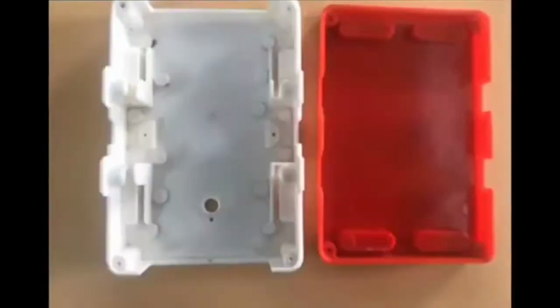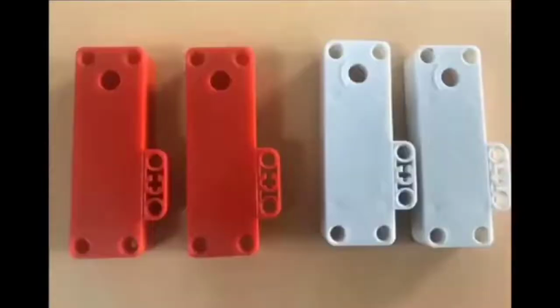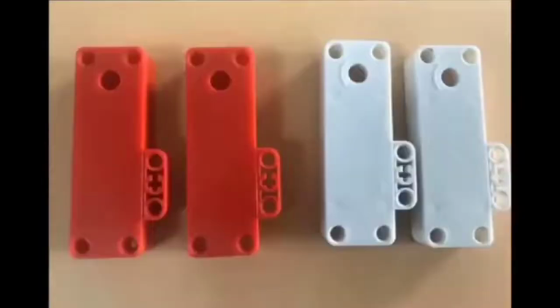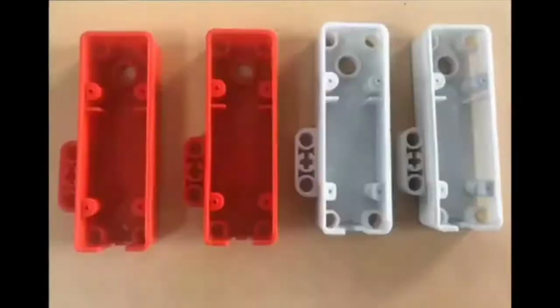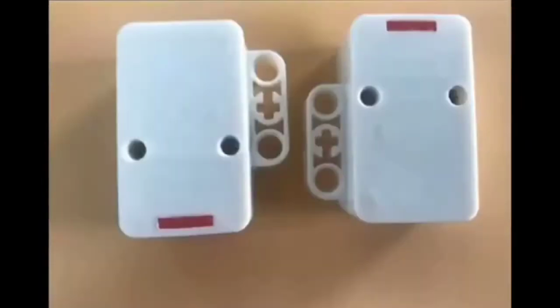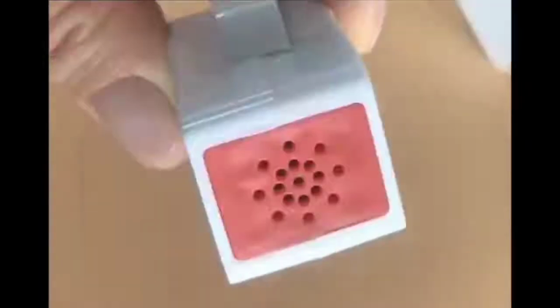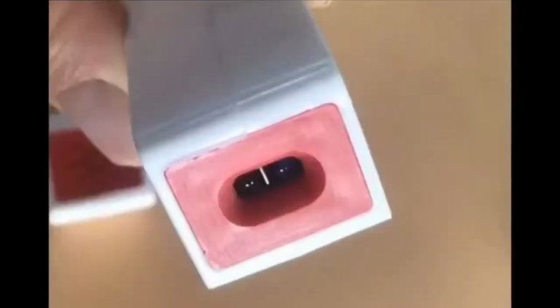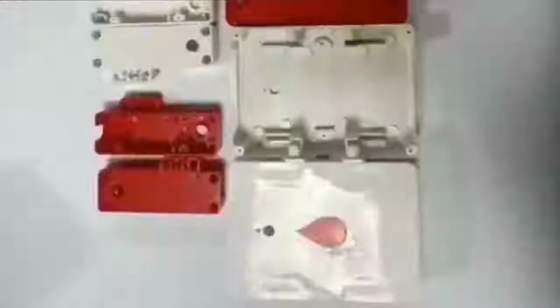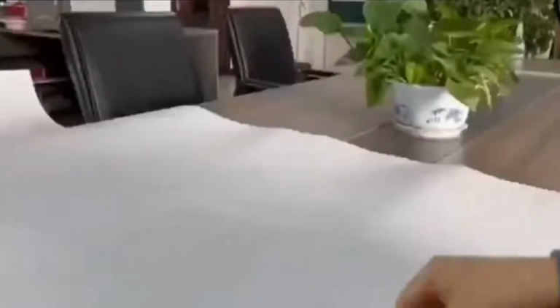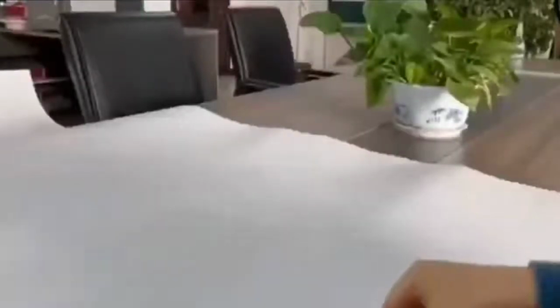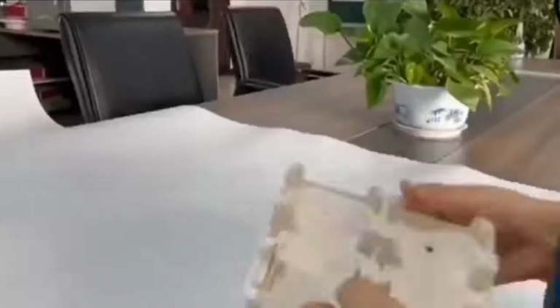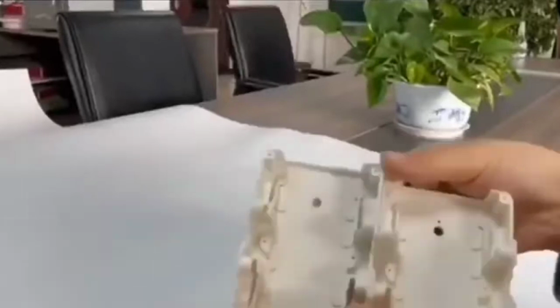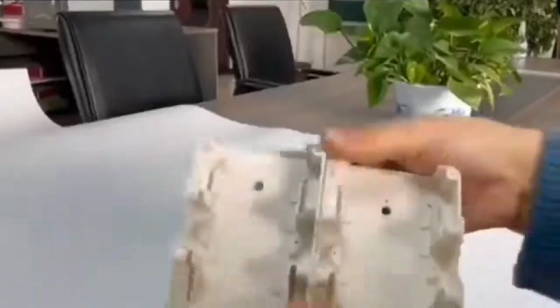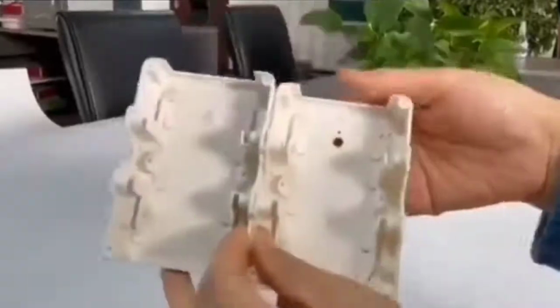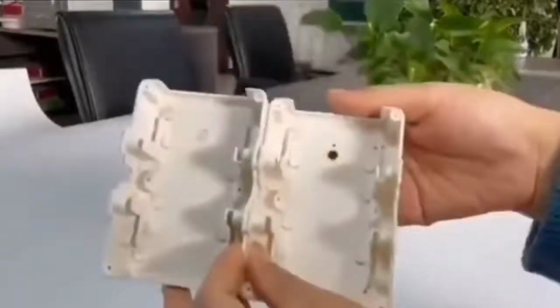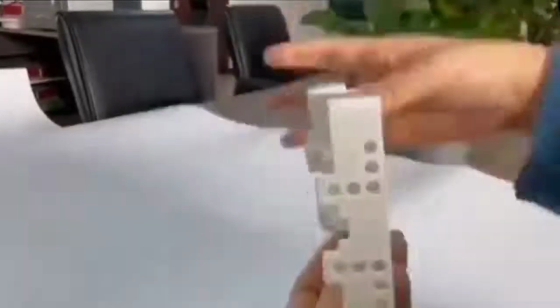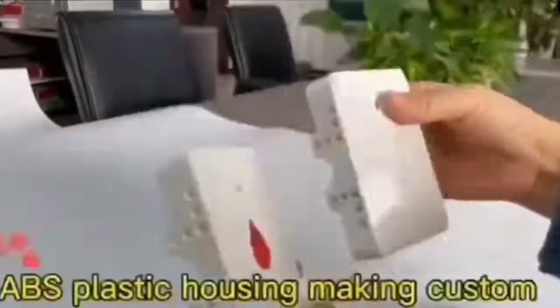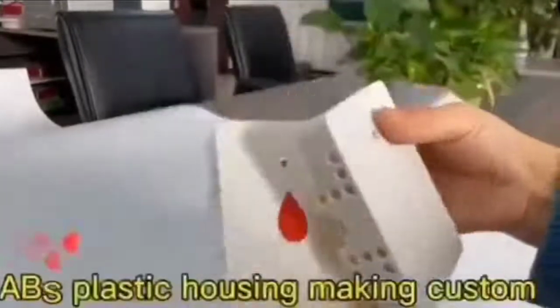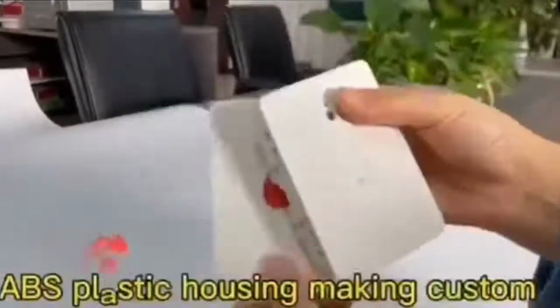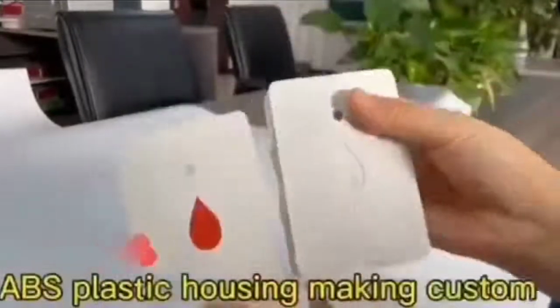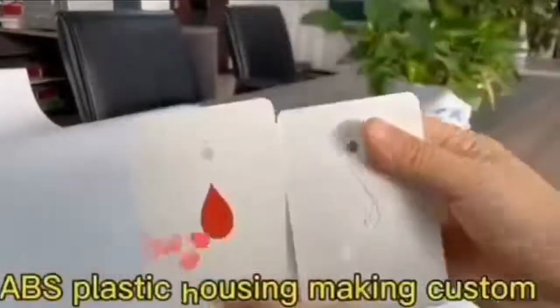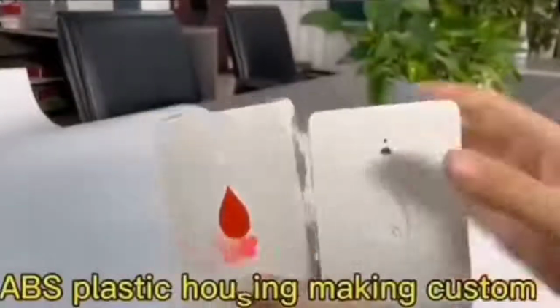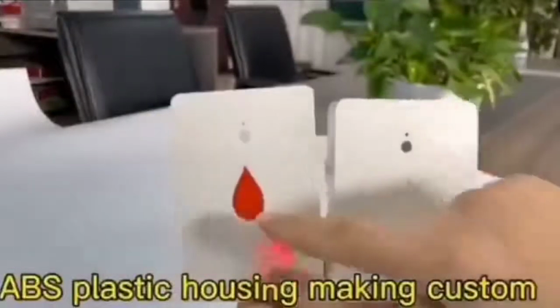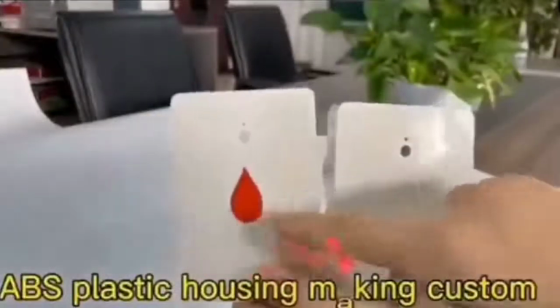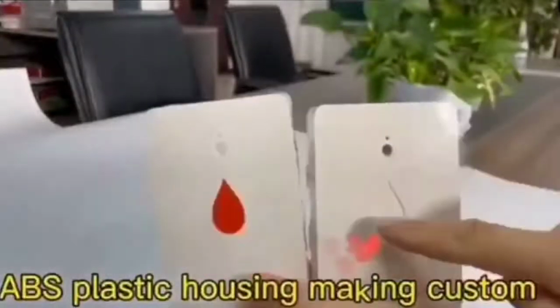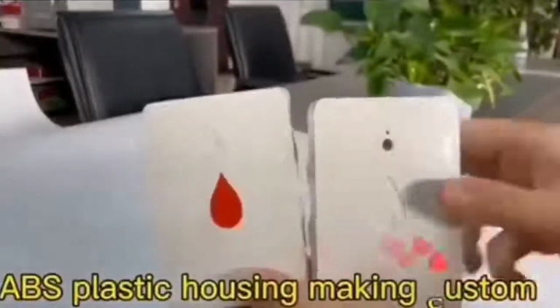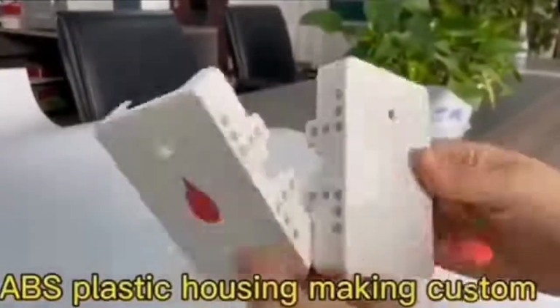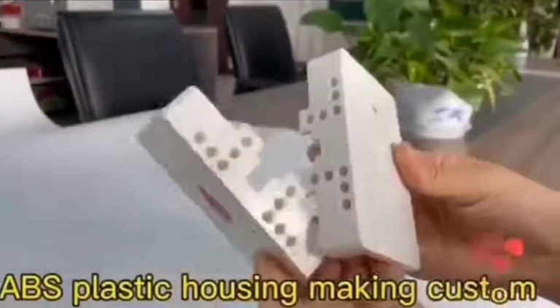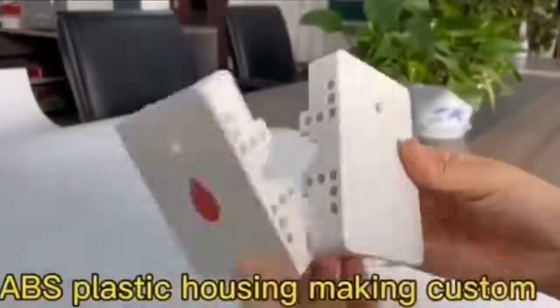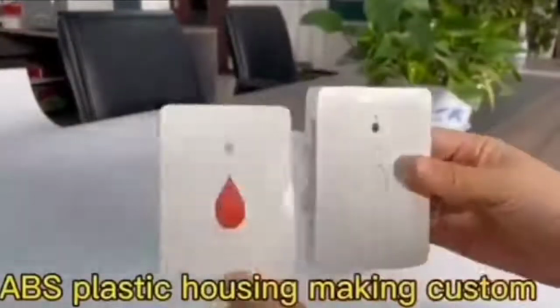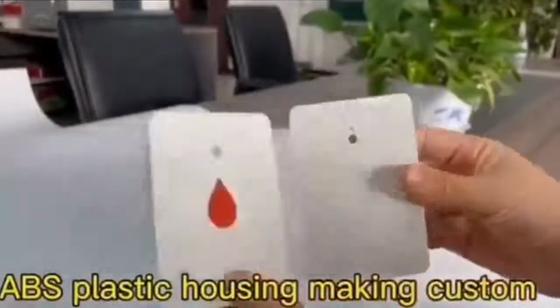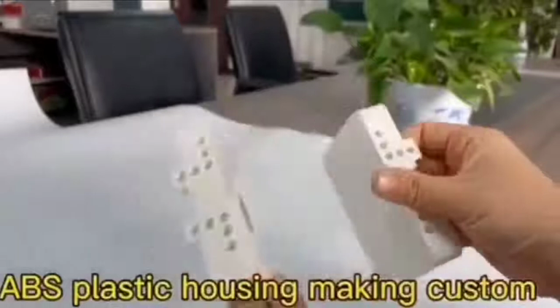The color is pure, without any noise. The texture is hard, tough, and not easy to deform. There are many small holes and small grooves on it, and each hole and groove is accurate in size, smooth and without burrs.